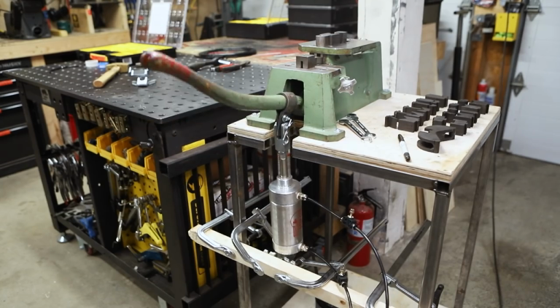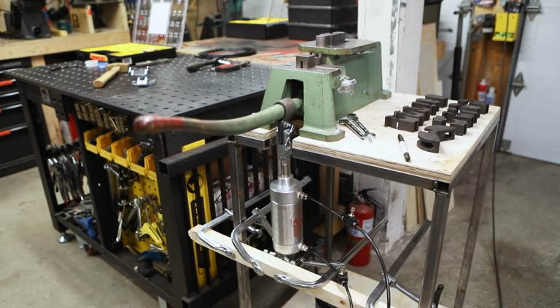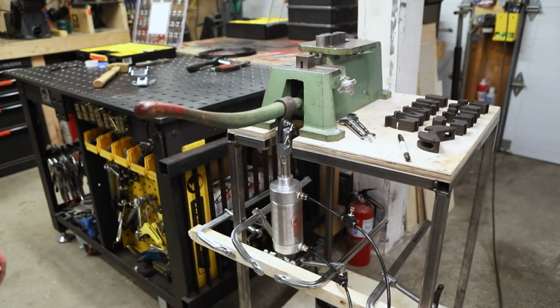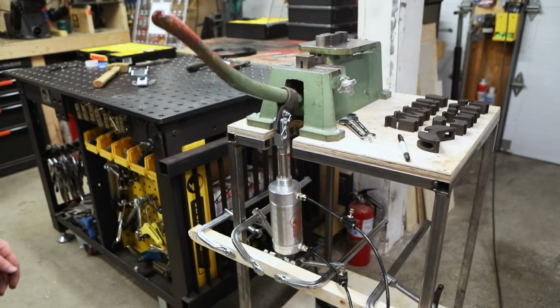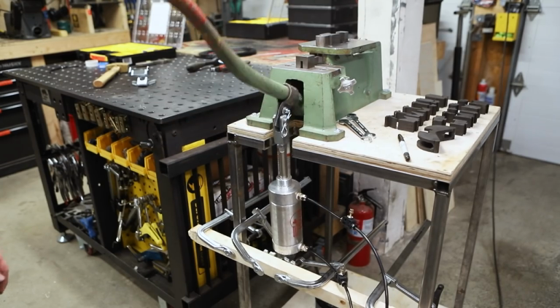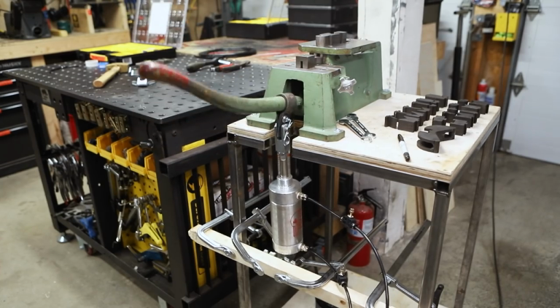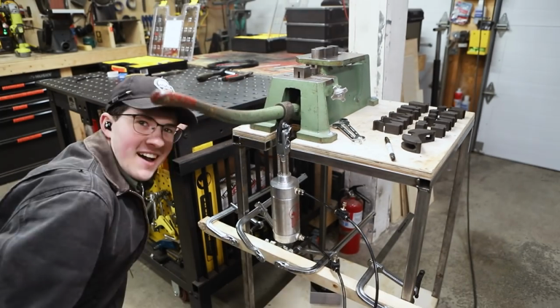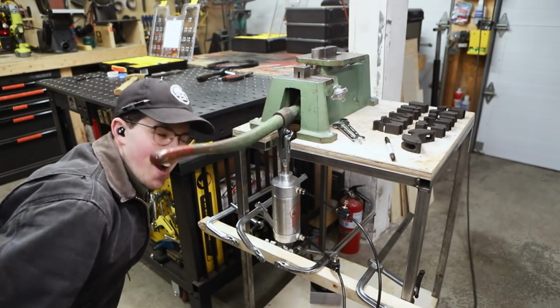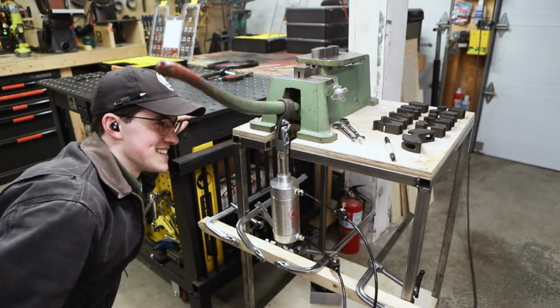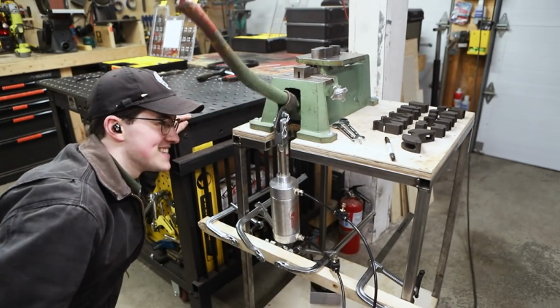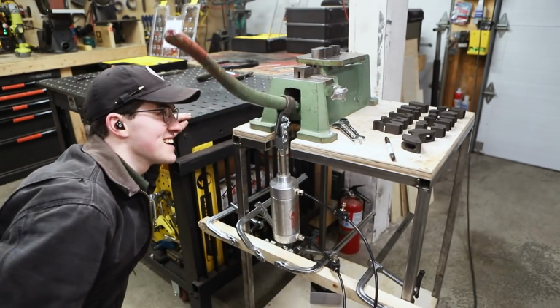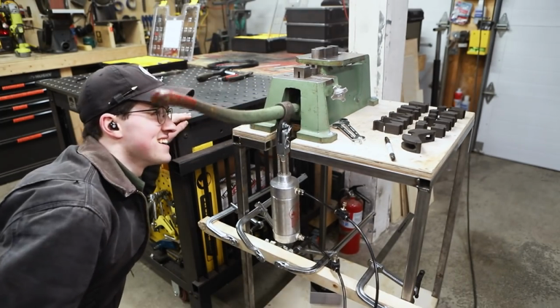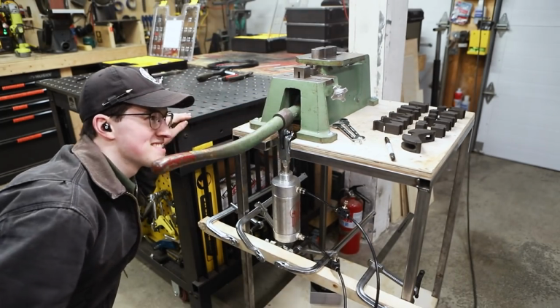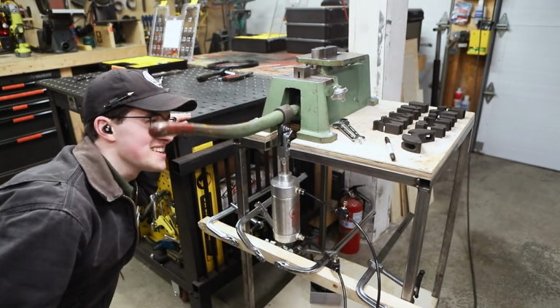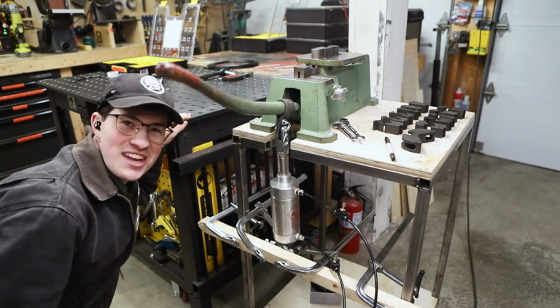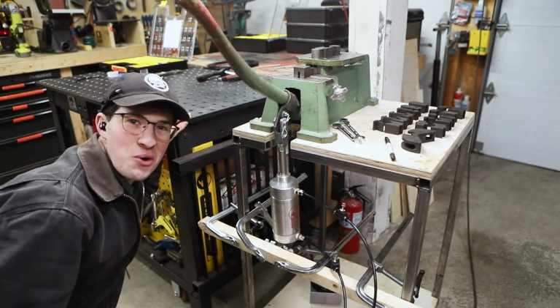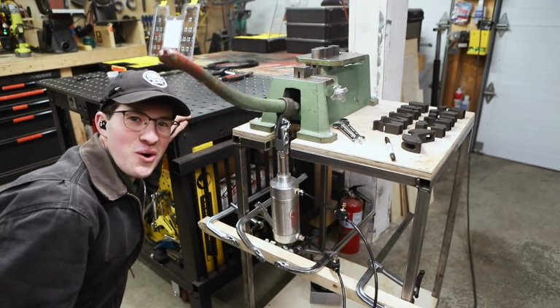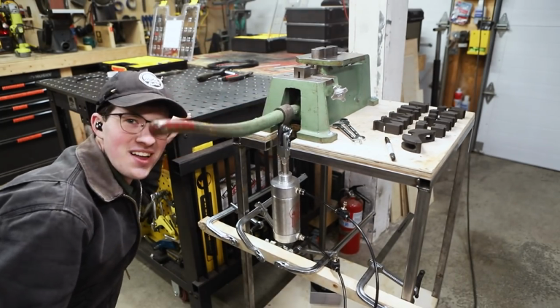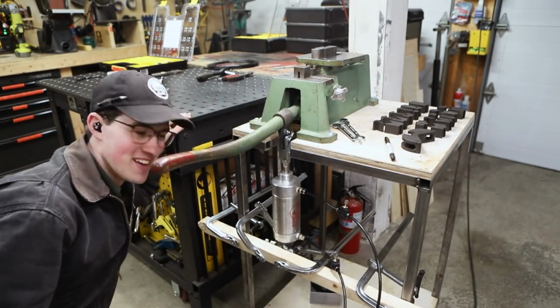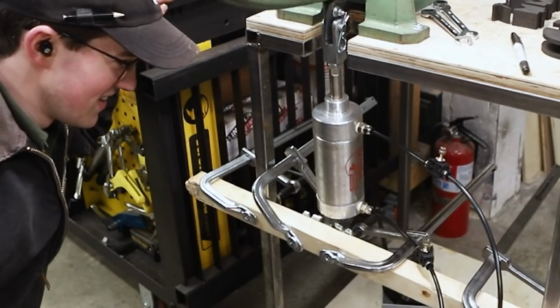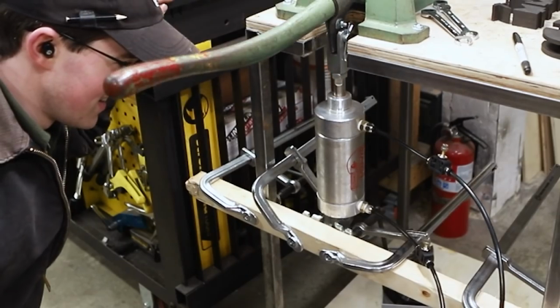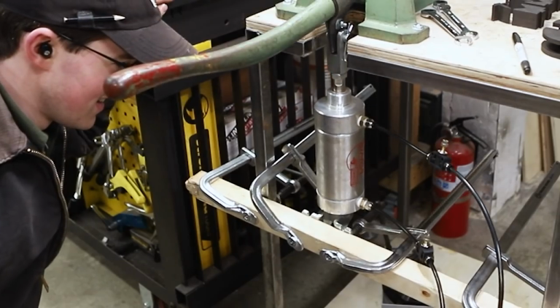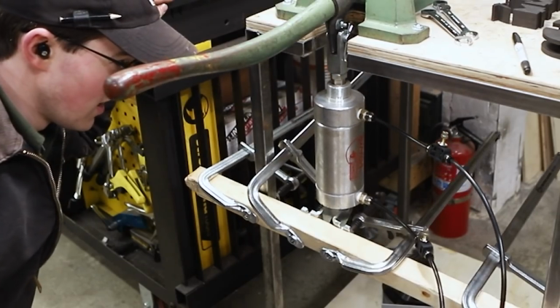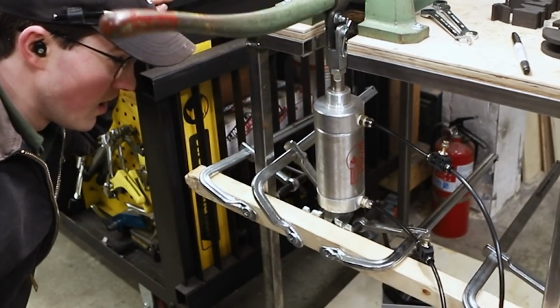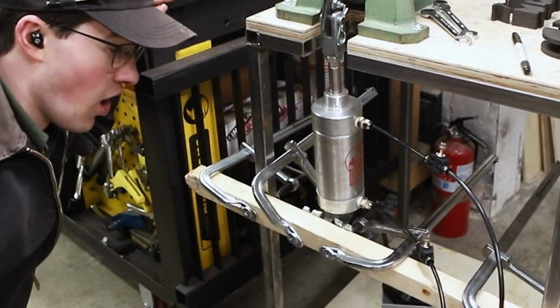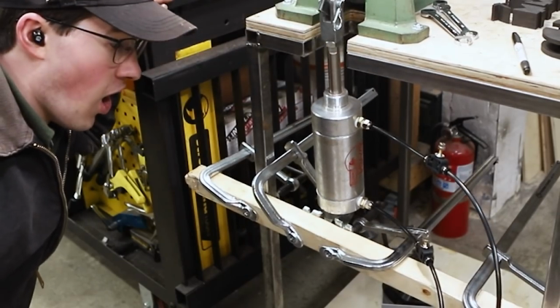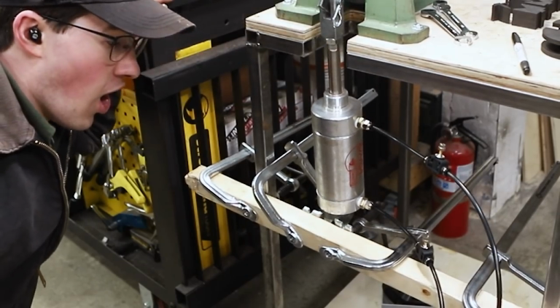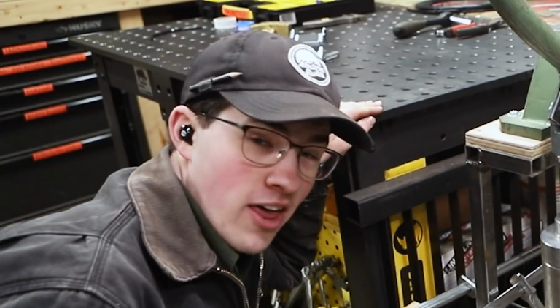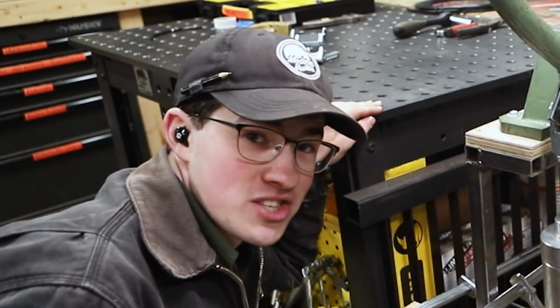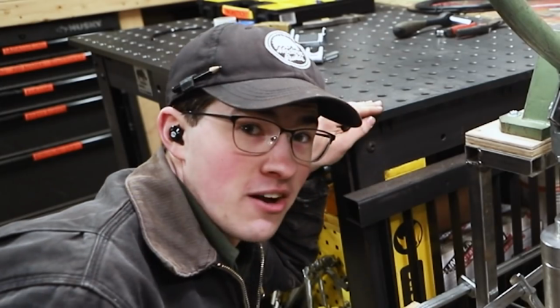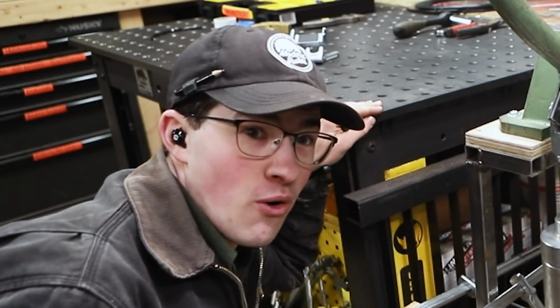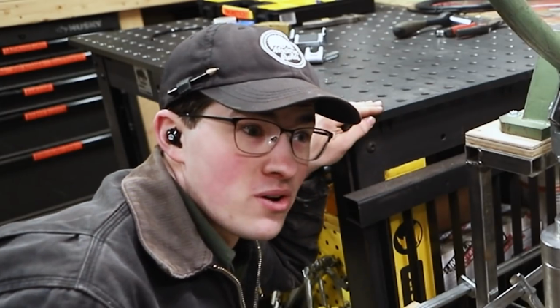Ha ha! Hot diggity! That's stinking cool! That's a lot of force.